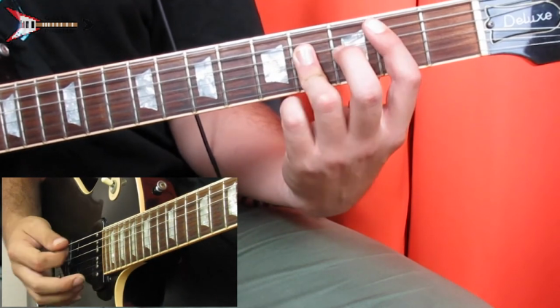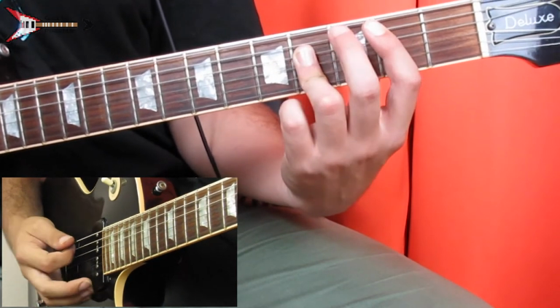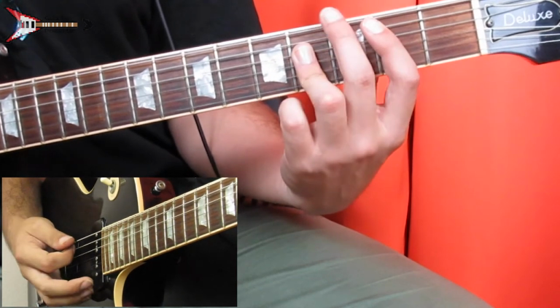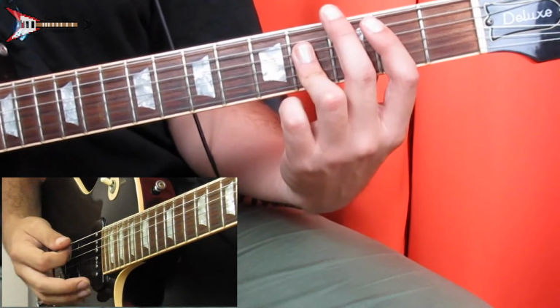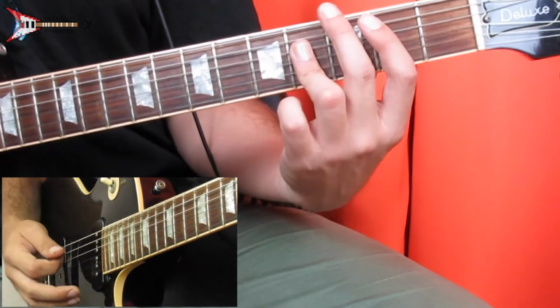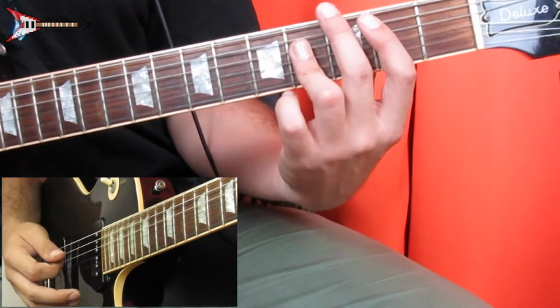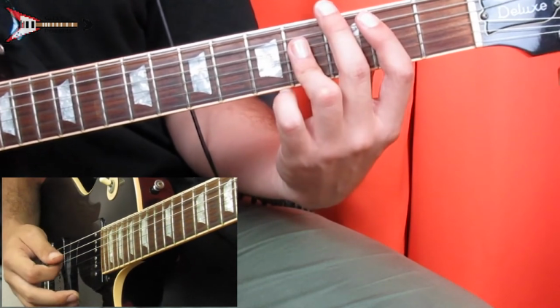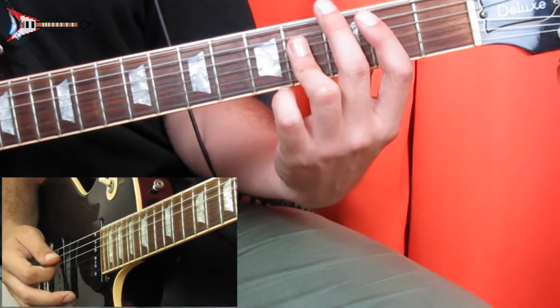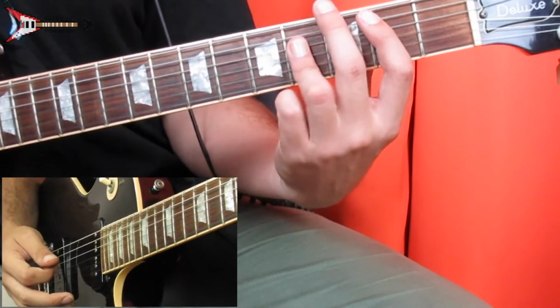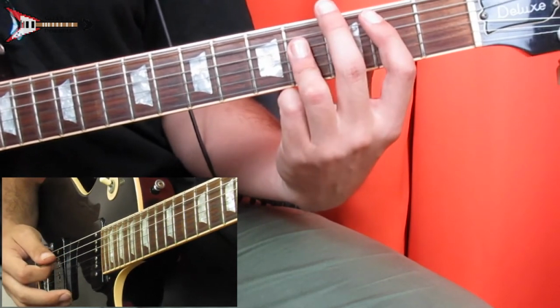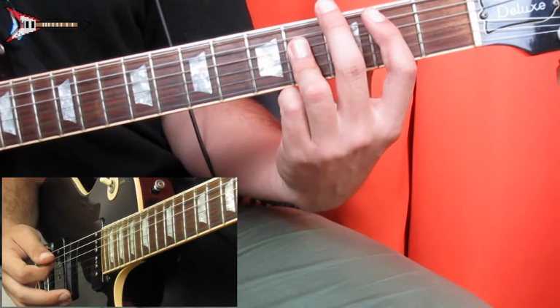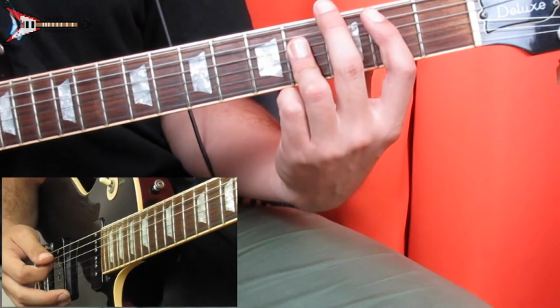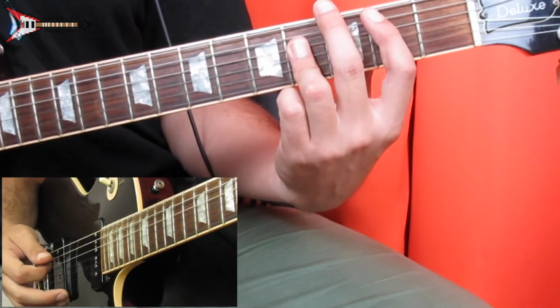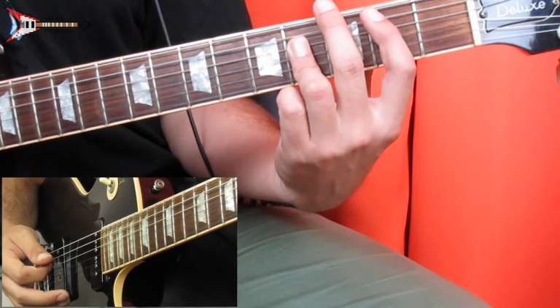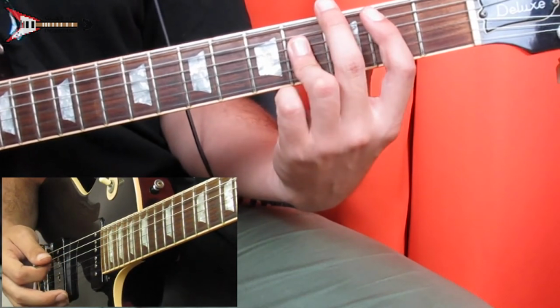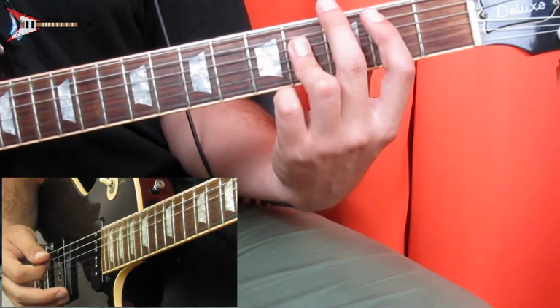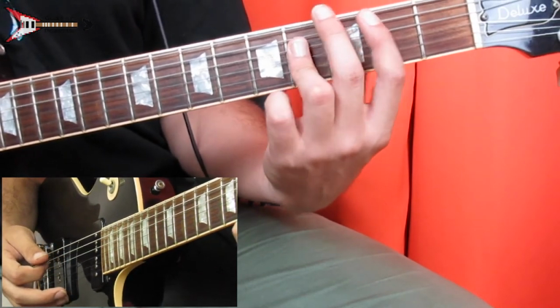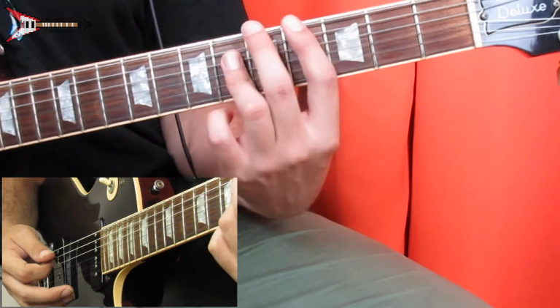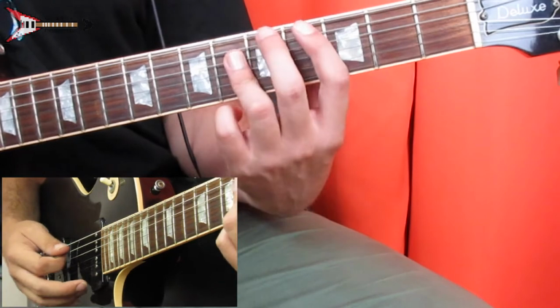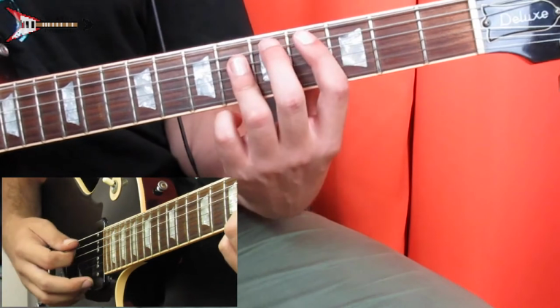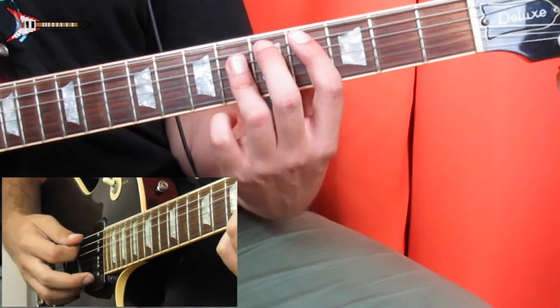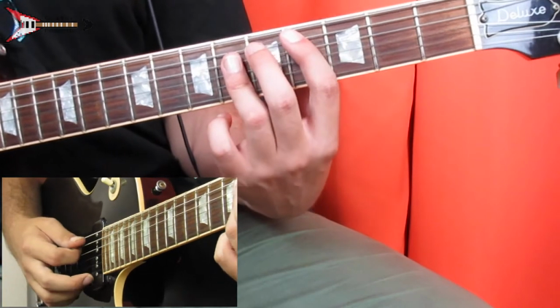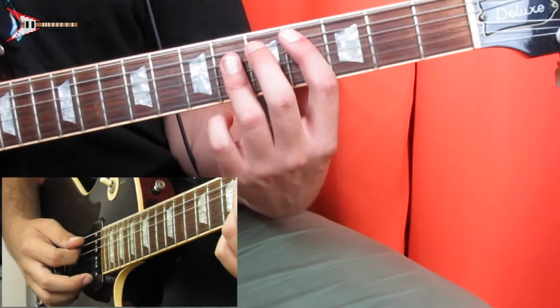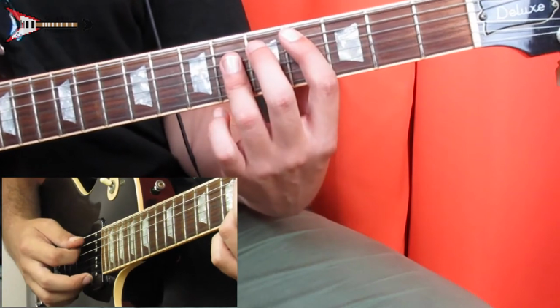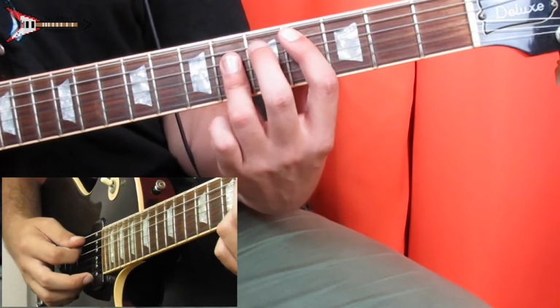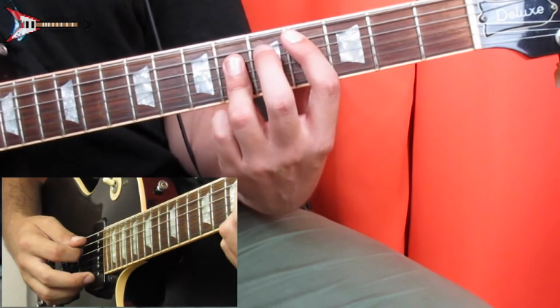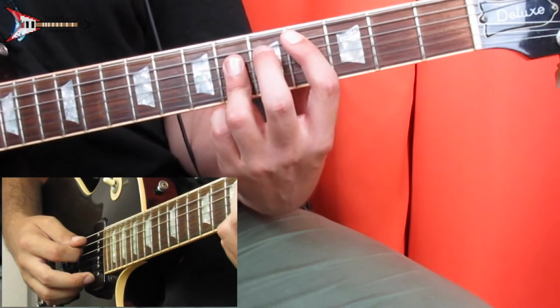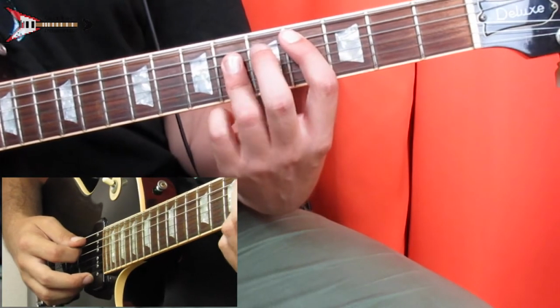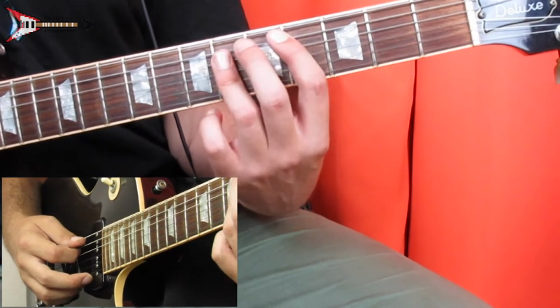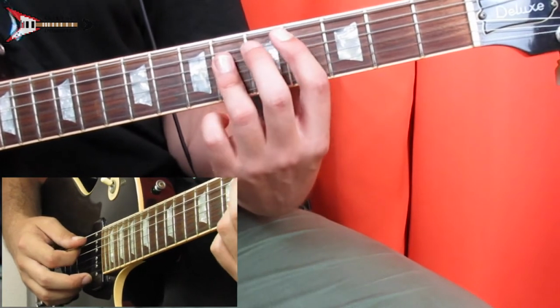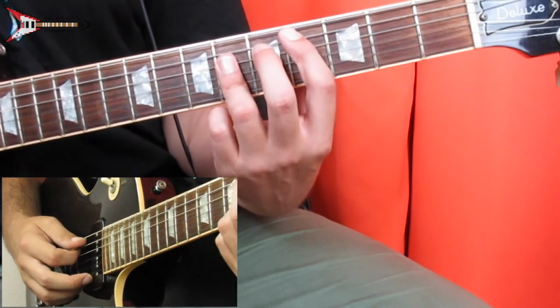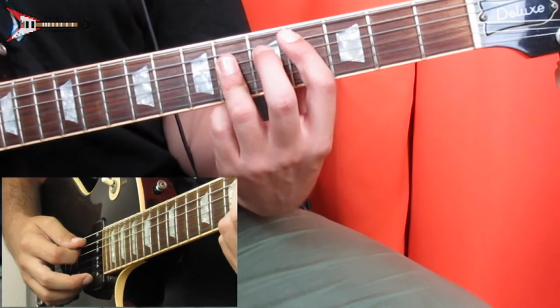Next is a C sharp major chord — take the B major chord and move it up two frets, and do the same picking pattern again.